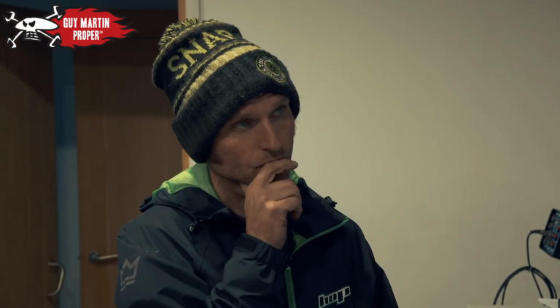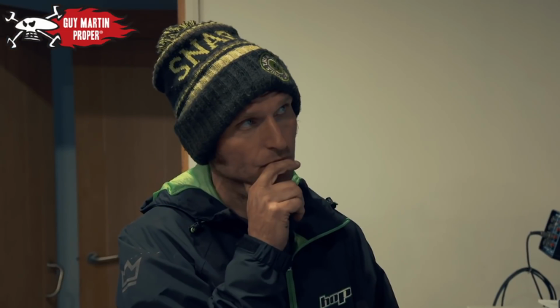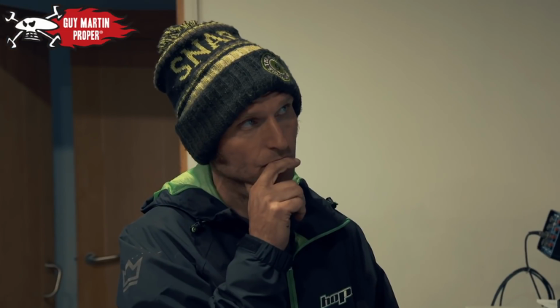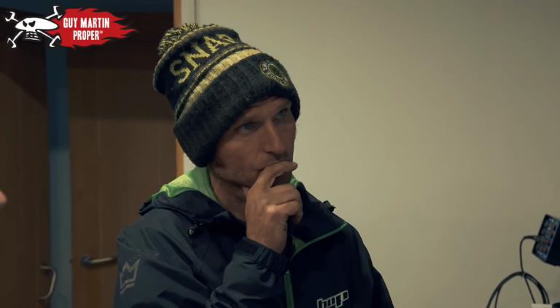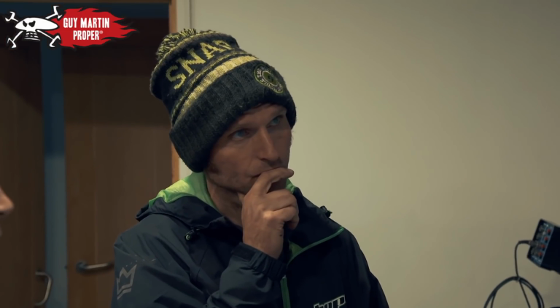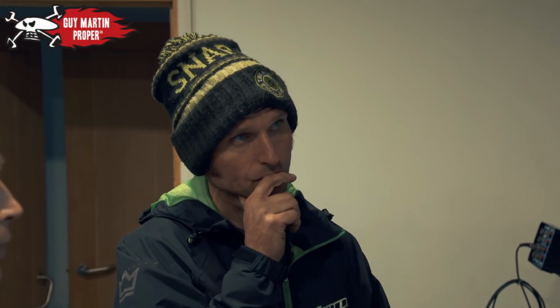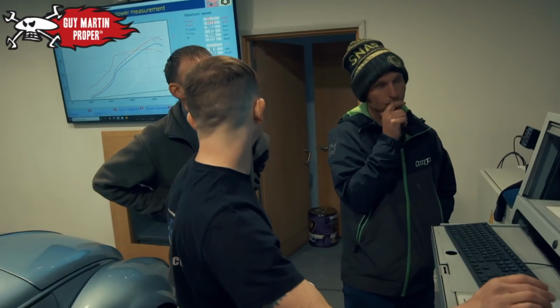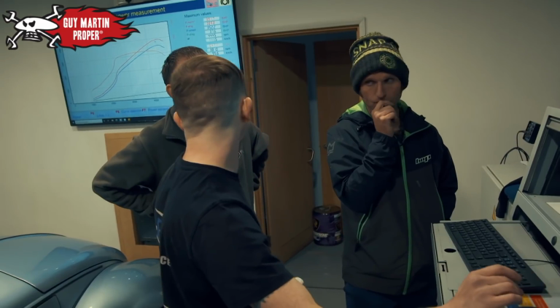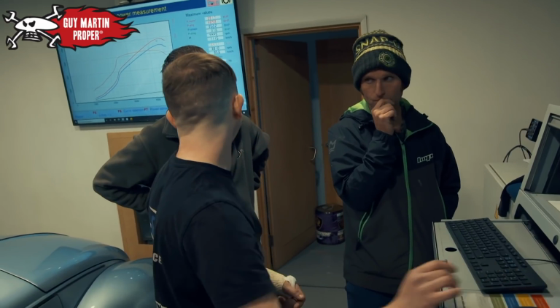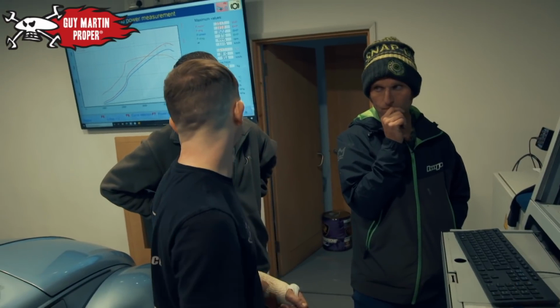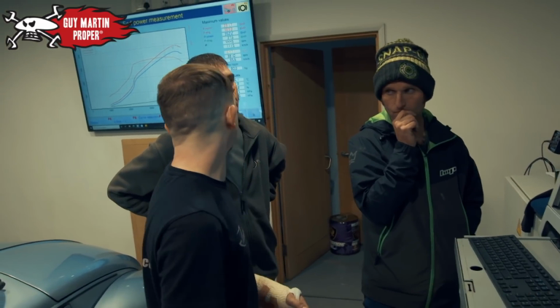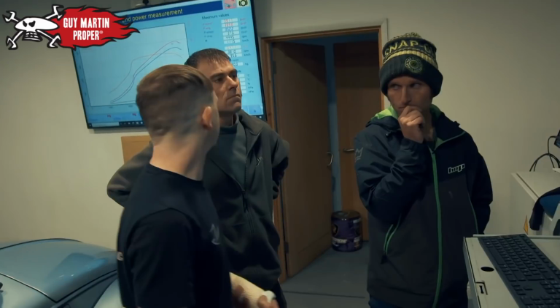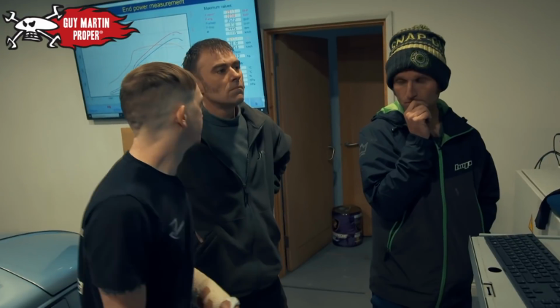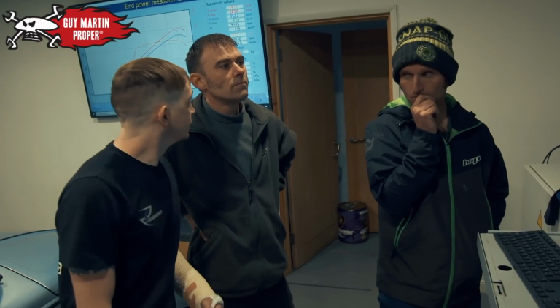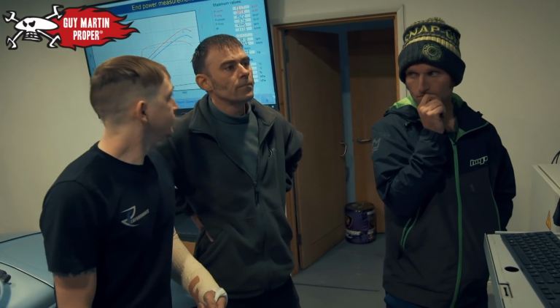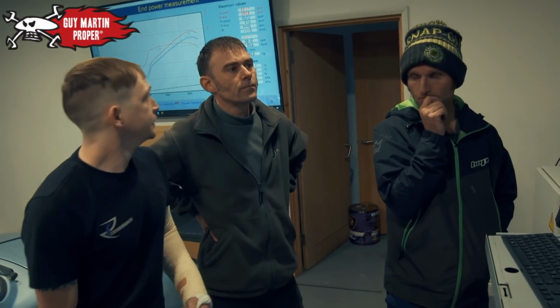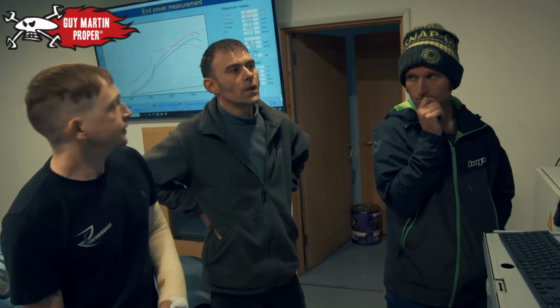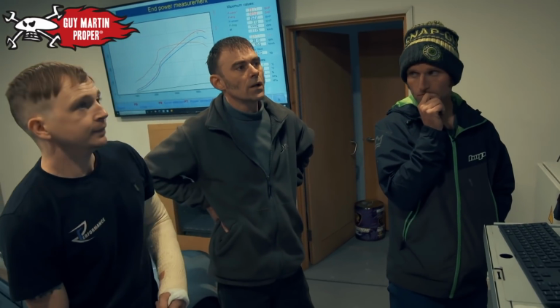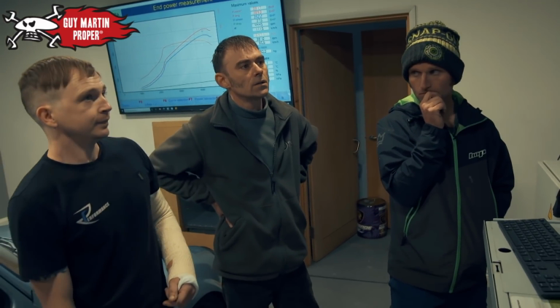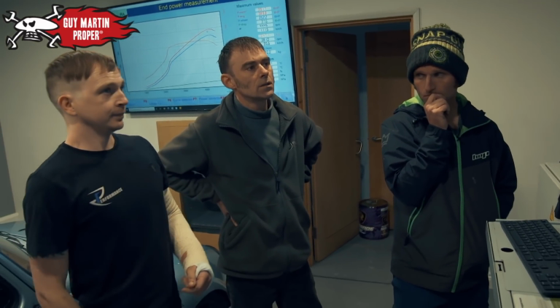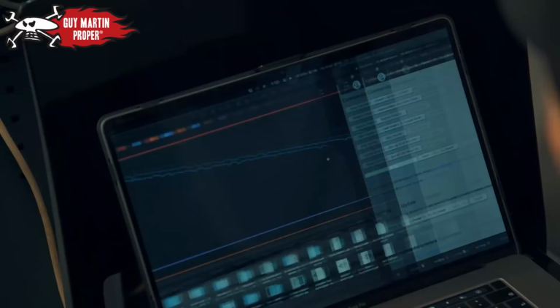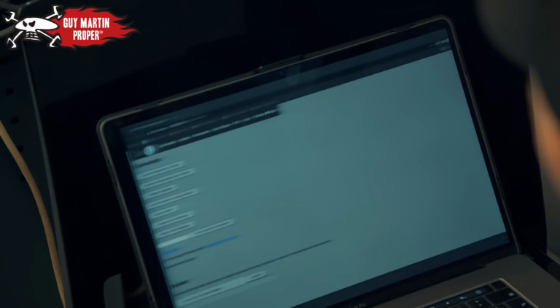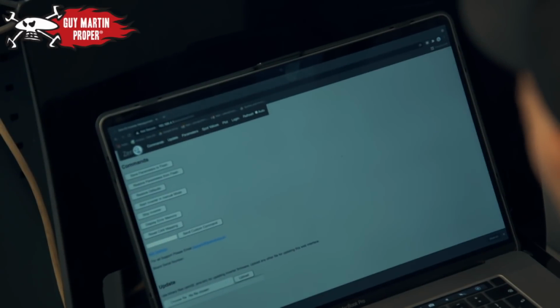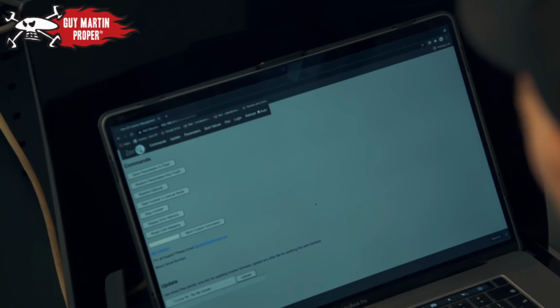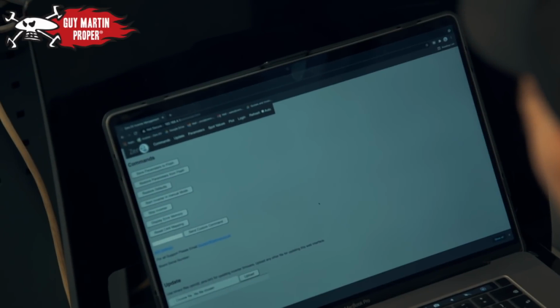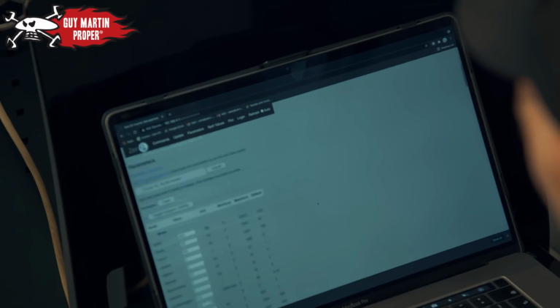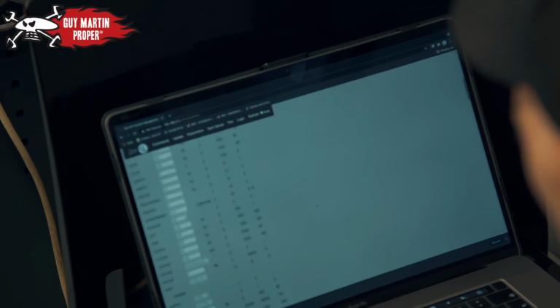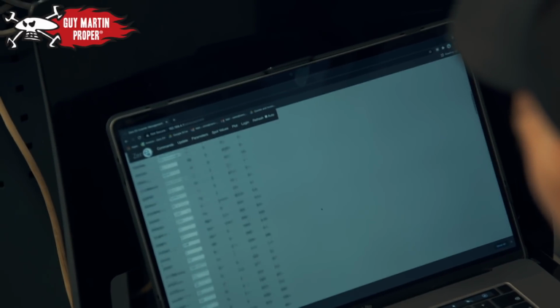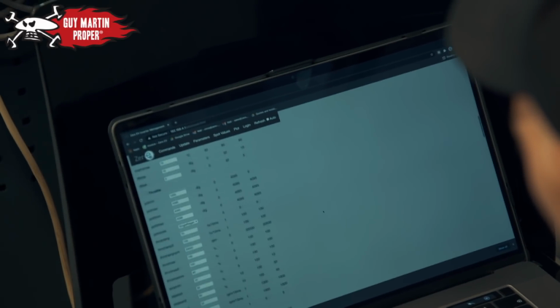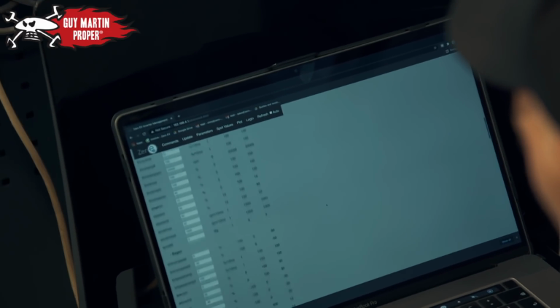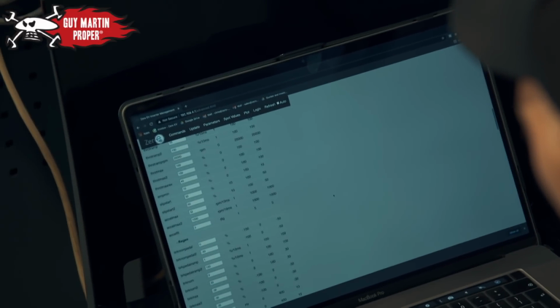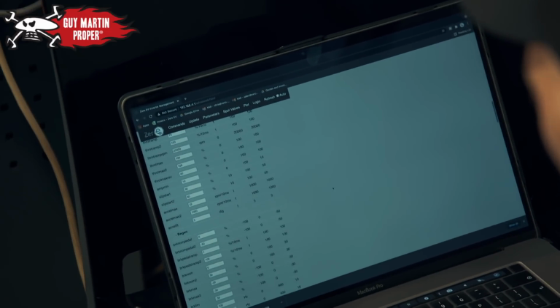But you run out of revs. Give me more revs, I'll give you more power. Okay. The tuning can commence.